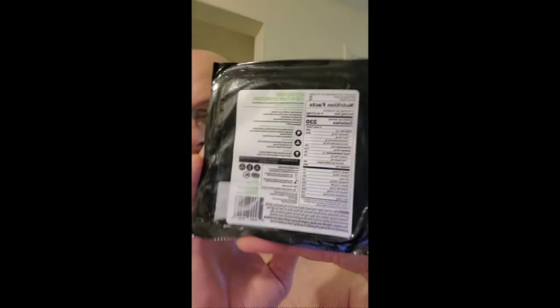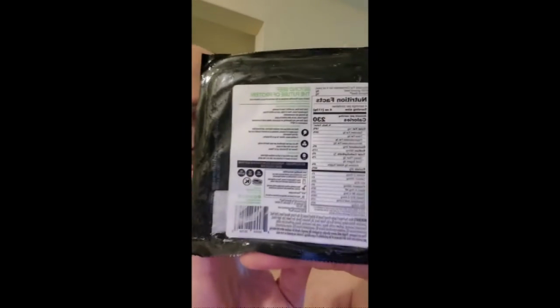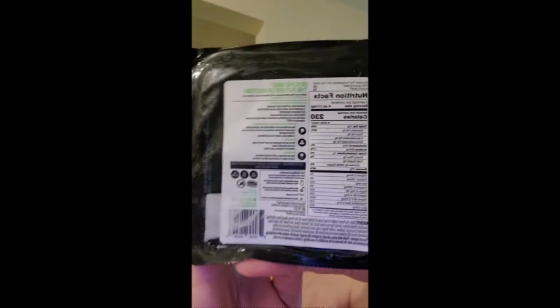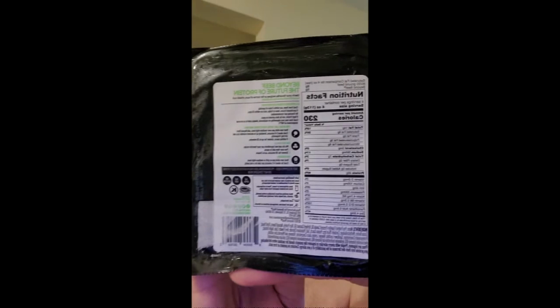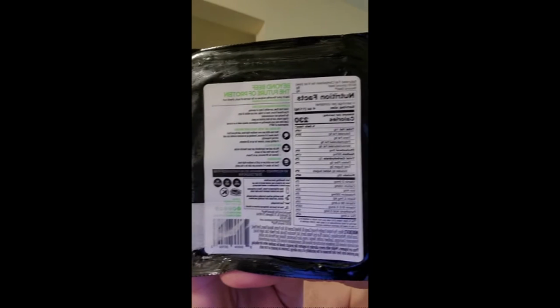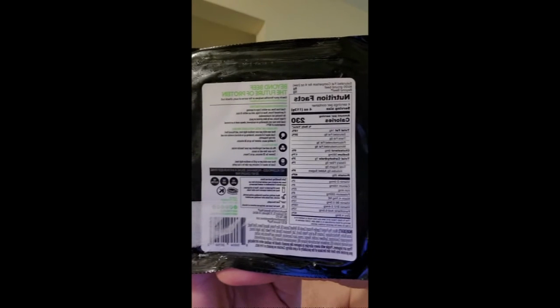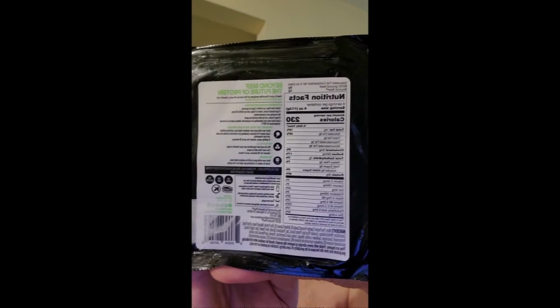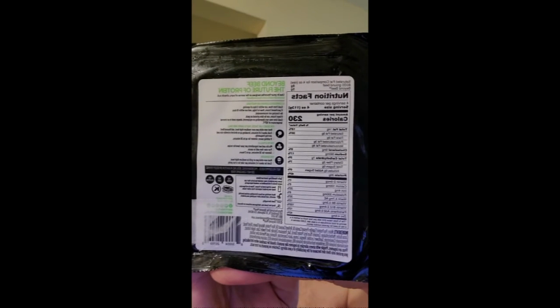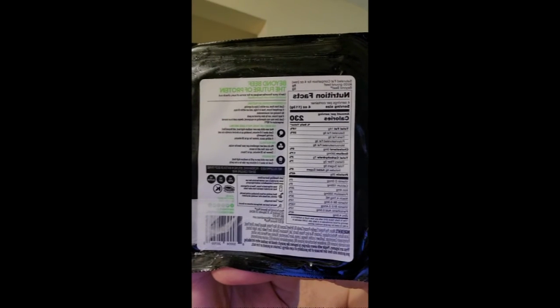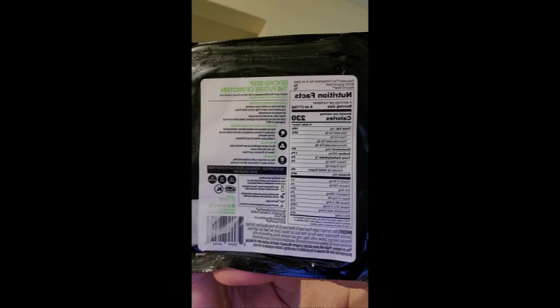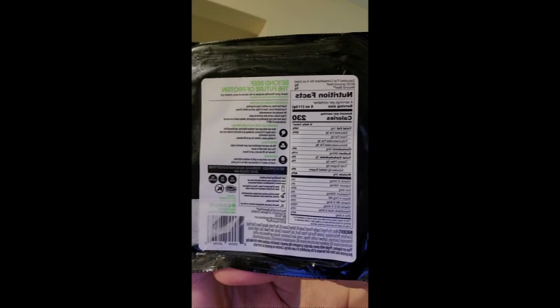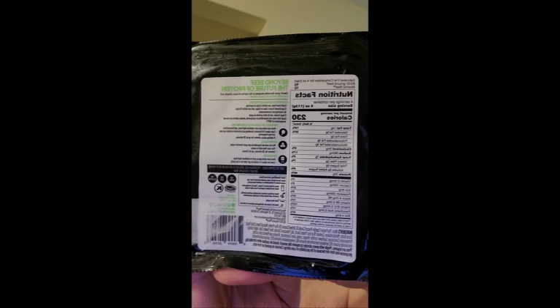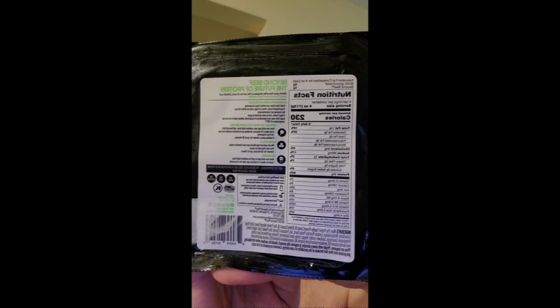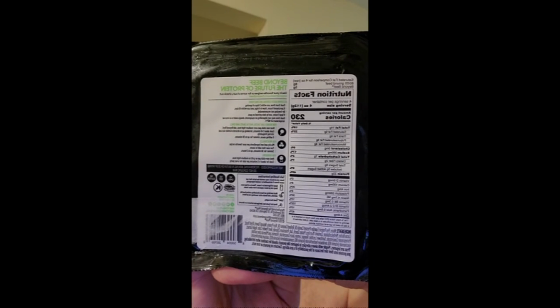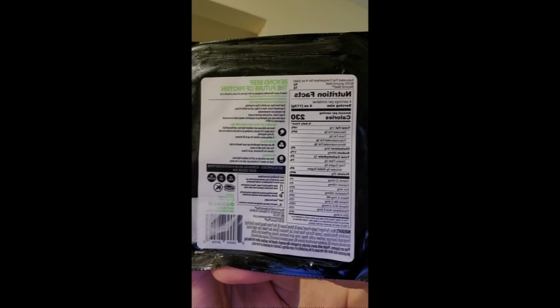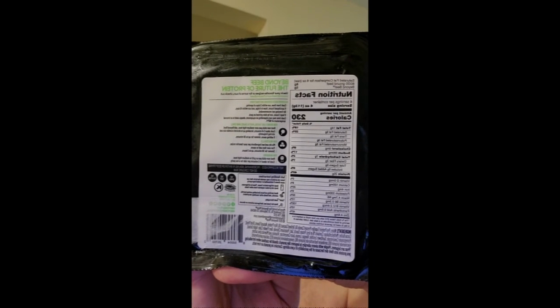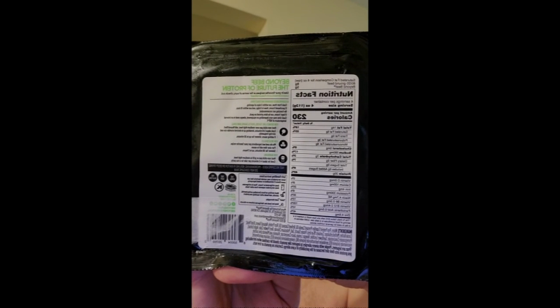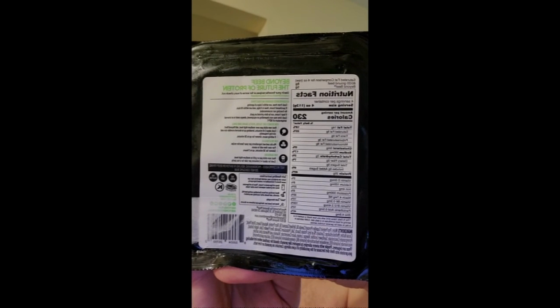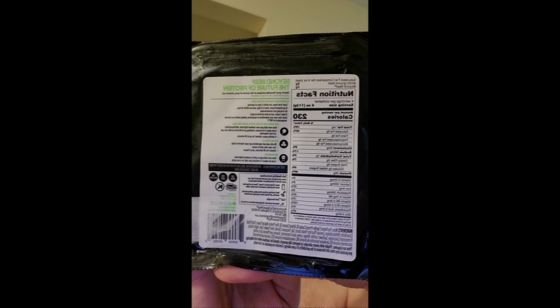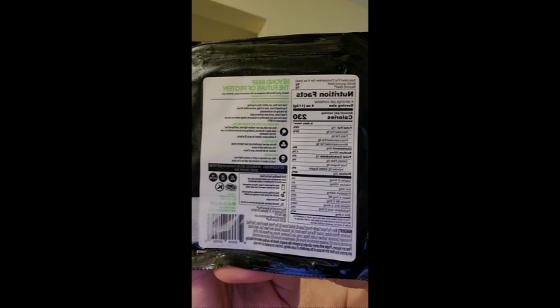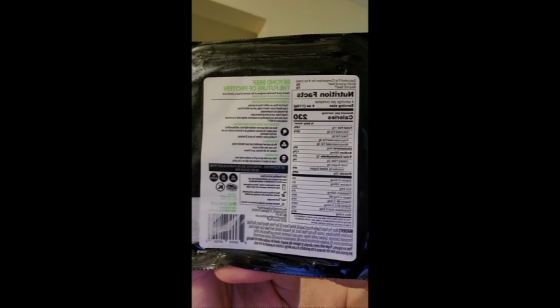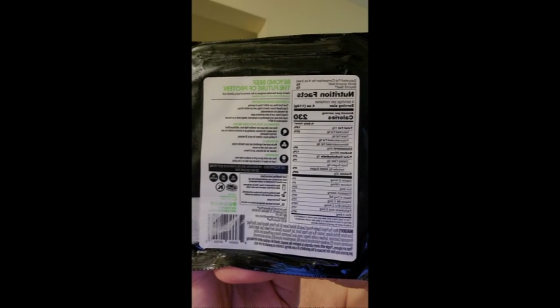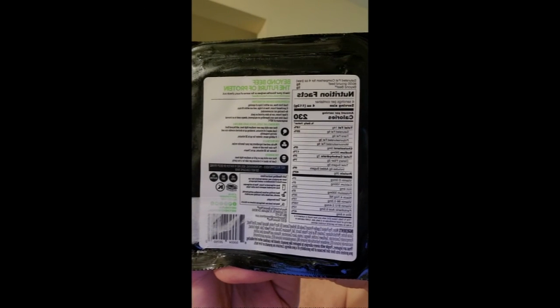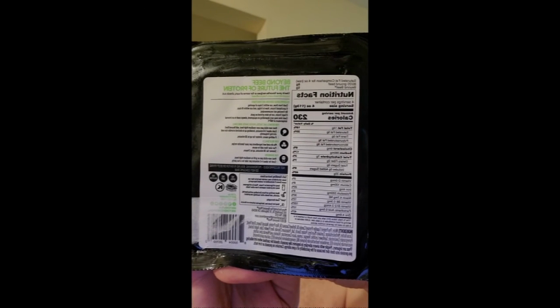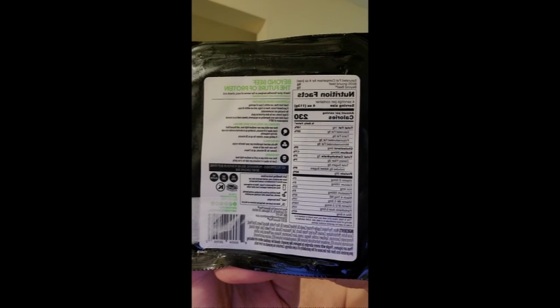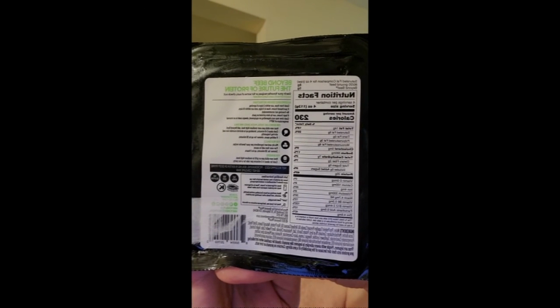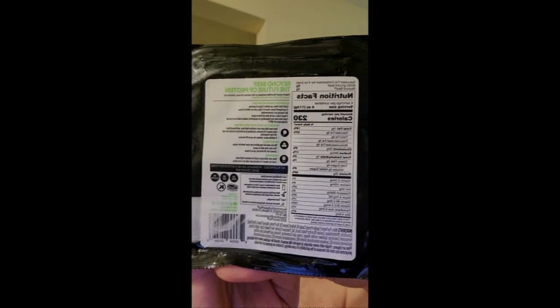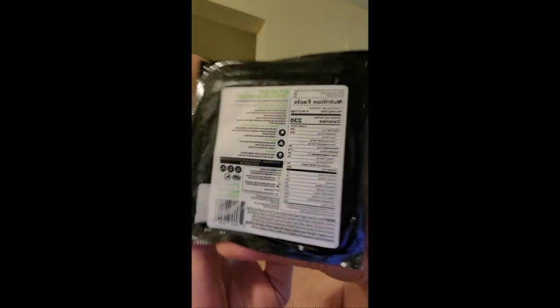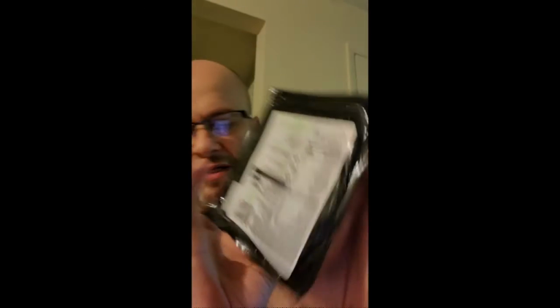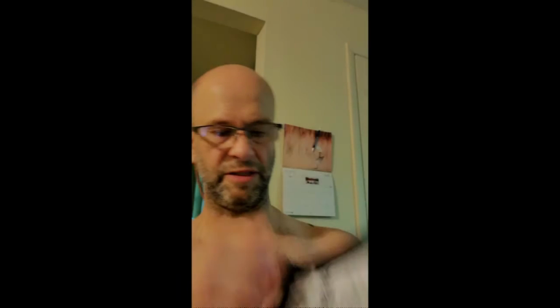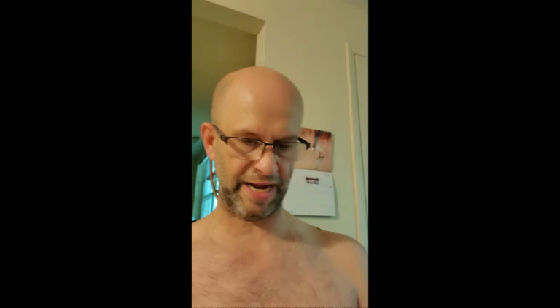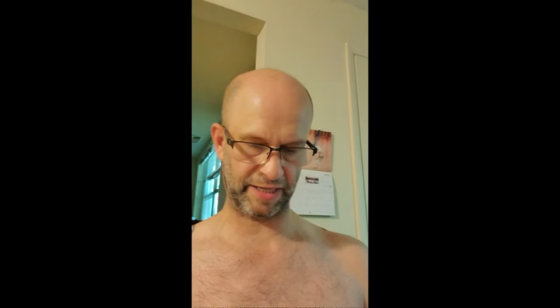Here's all that information — nutrition facts, ingredients, blurb, cooking — all that on the back.